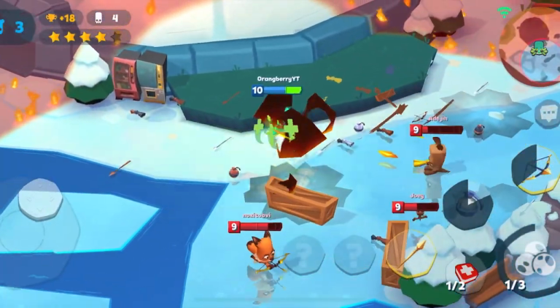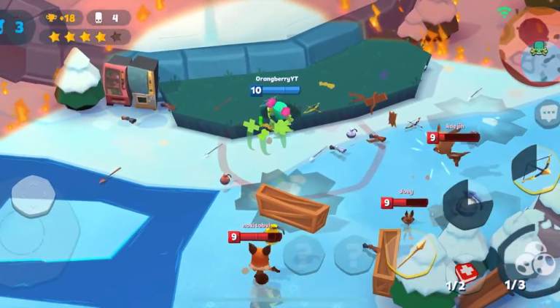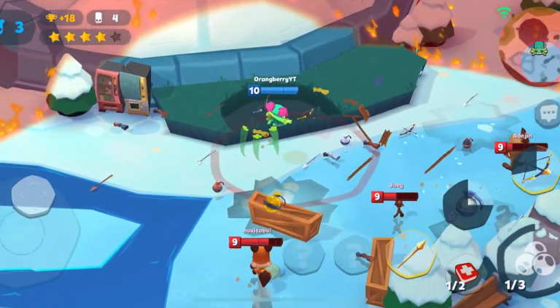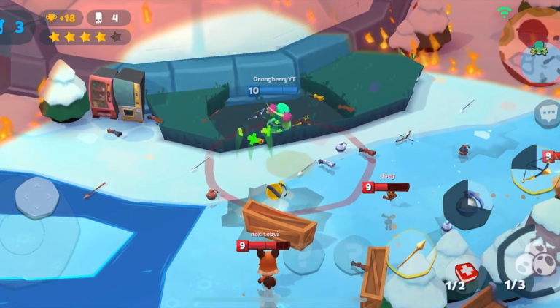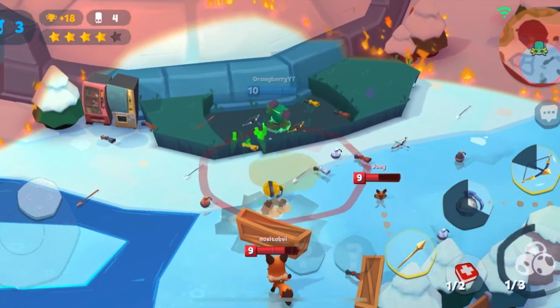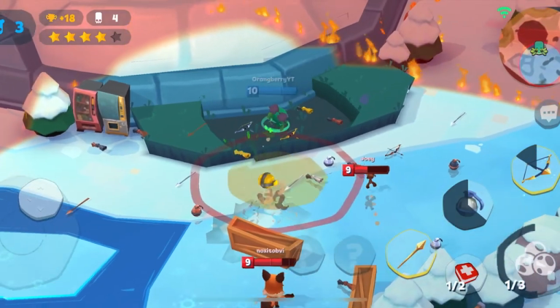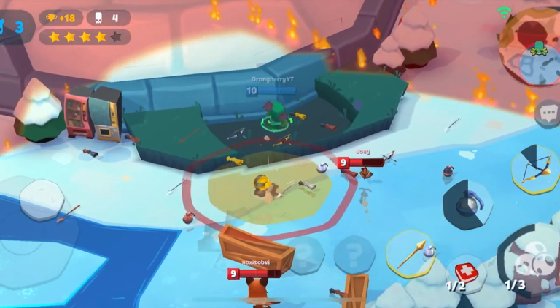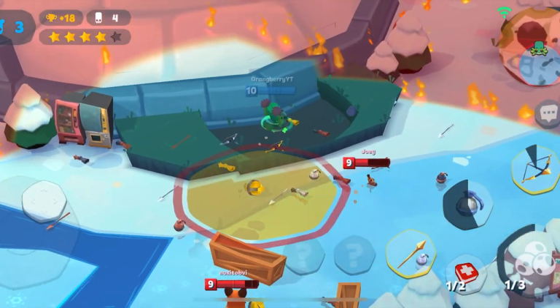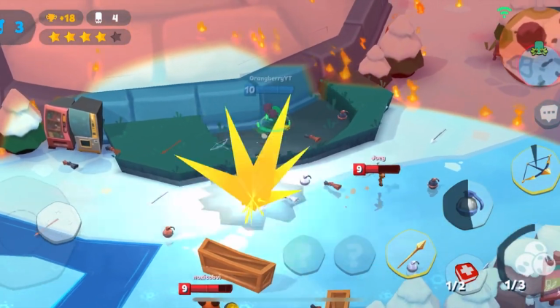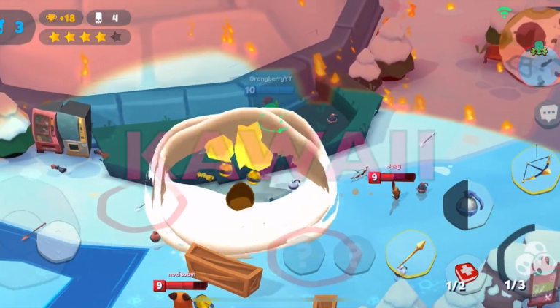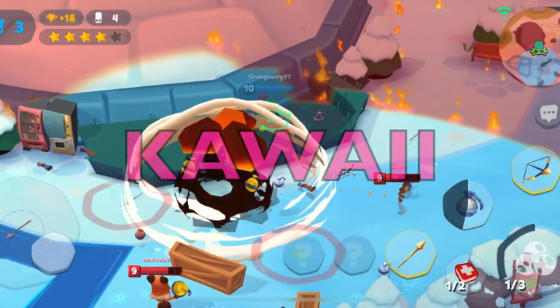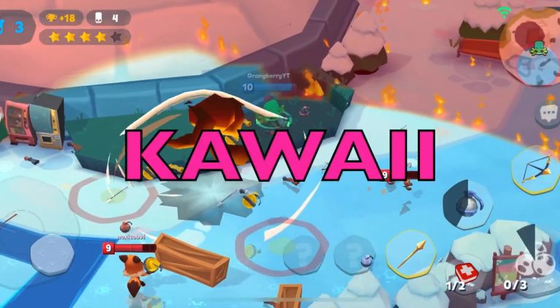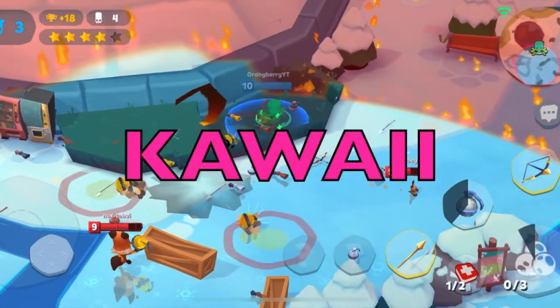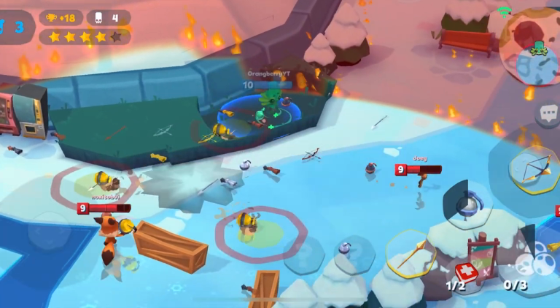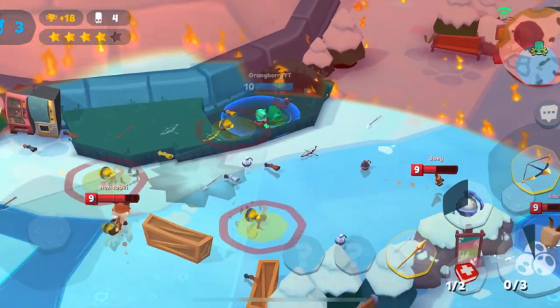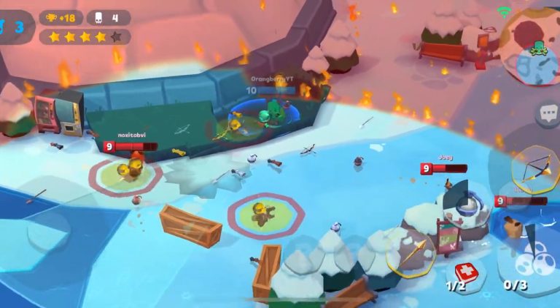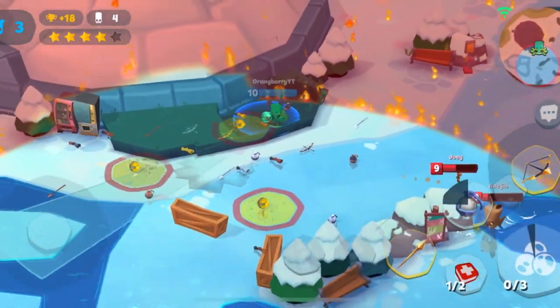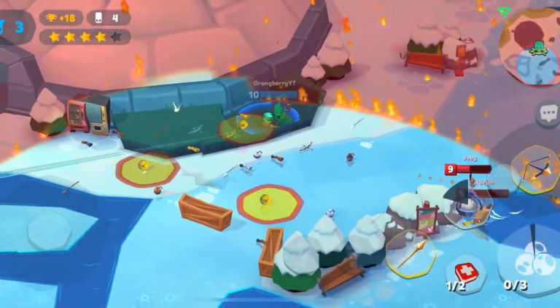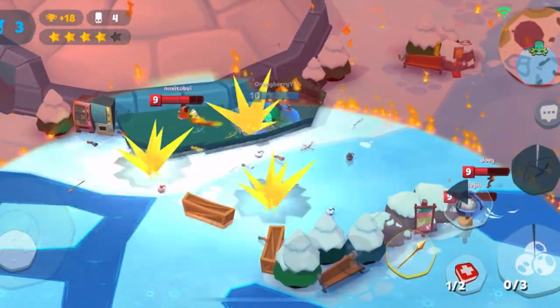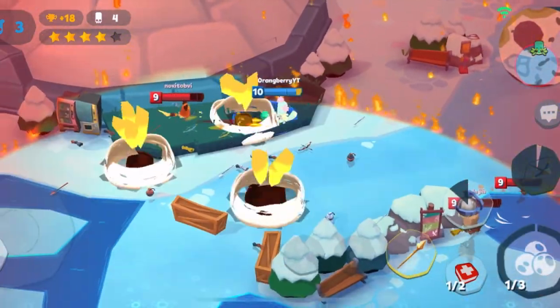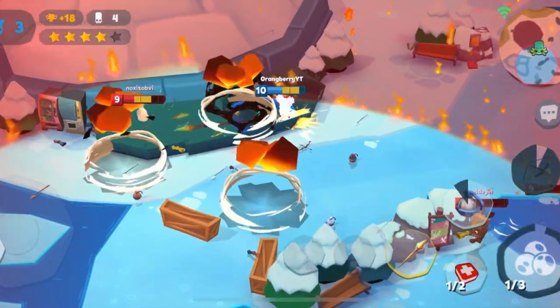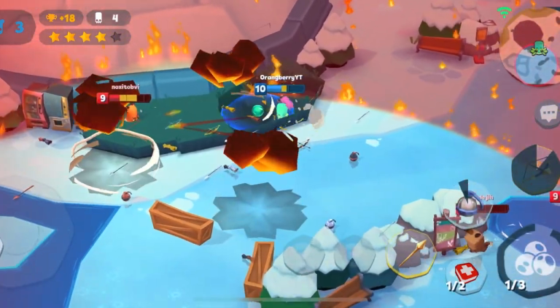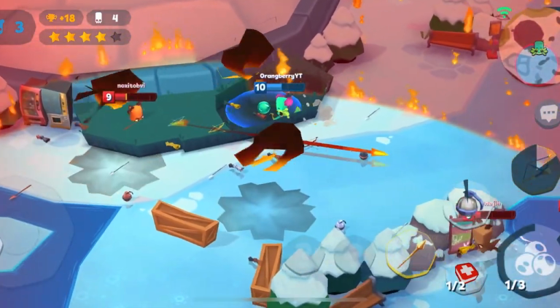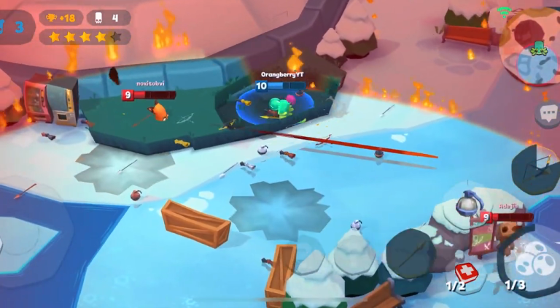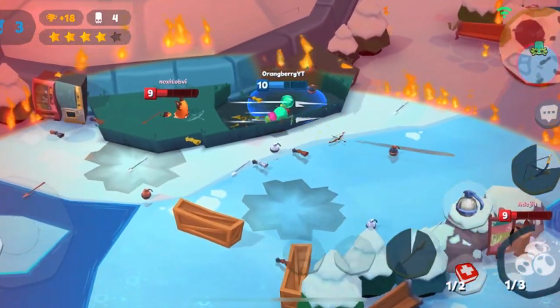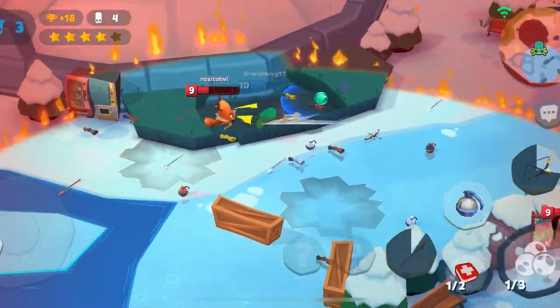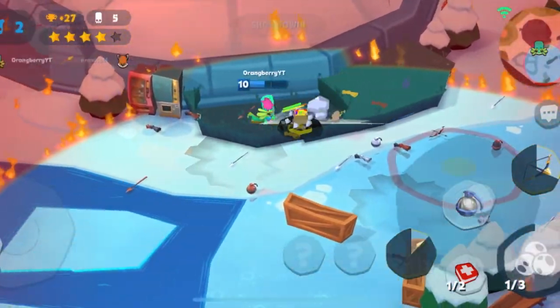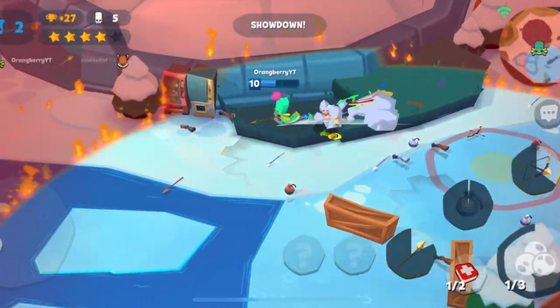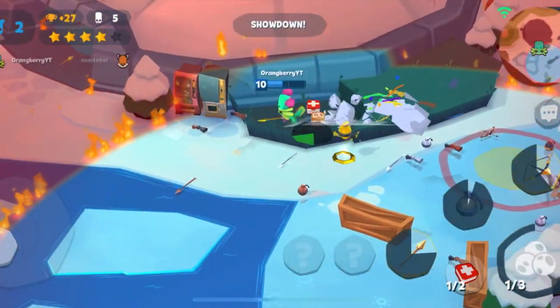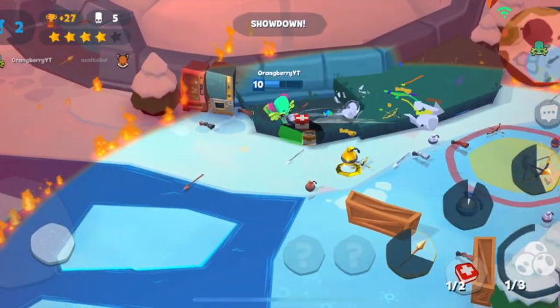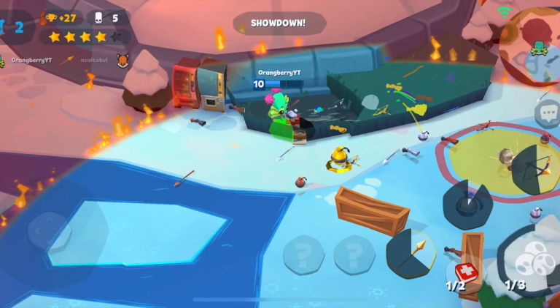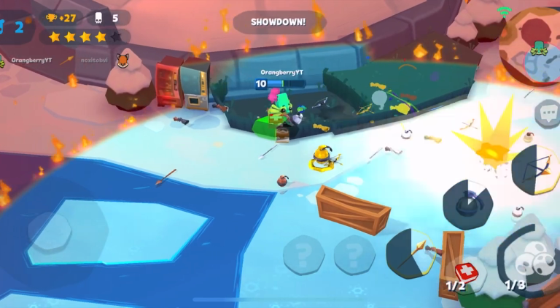Remember, Lizzy's best feature is that she's super kawaii and can heal herself. She's the ultimate support character — you are the ultimate support.